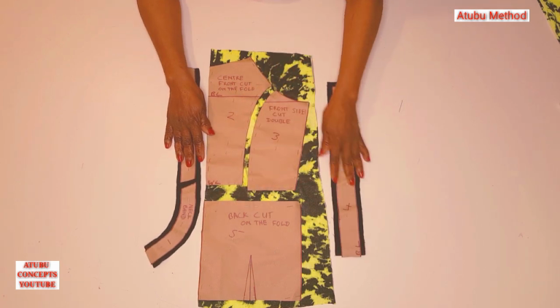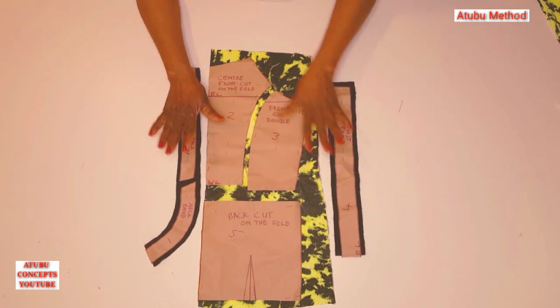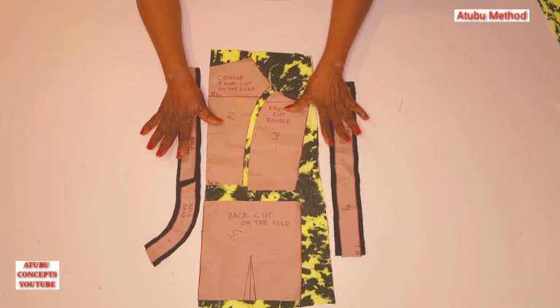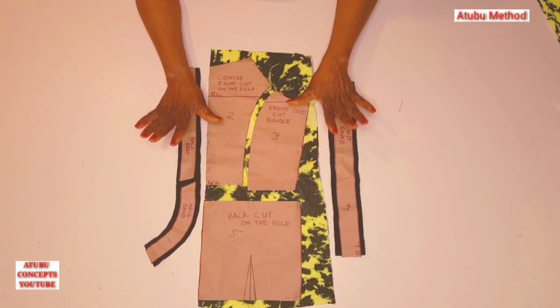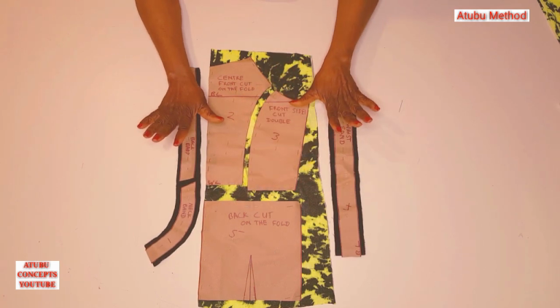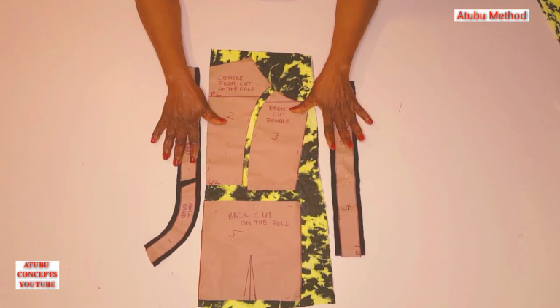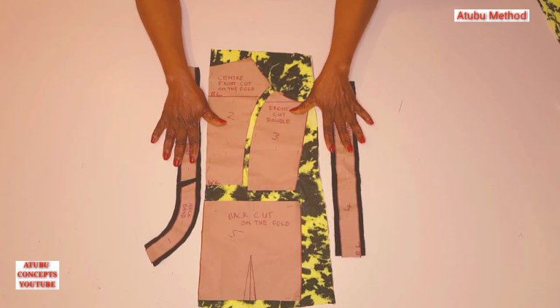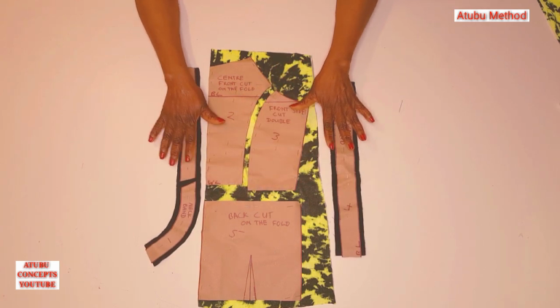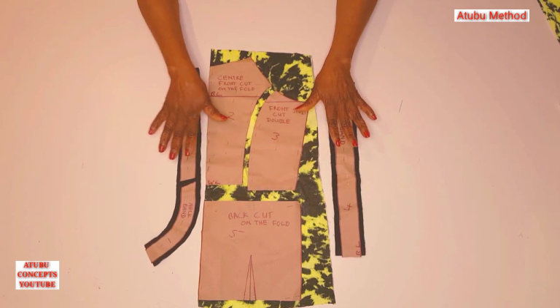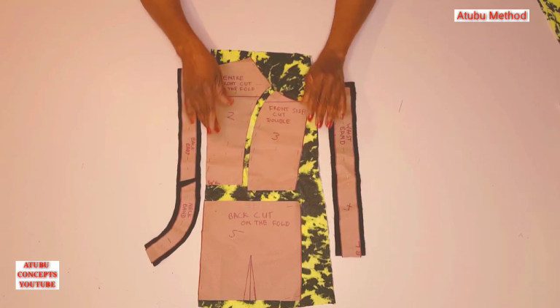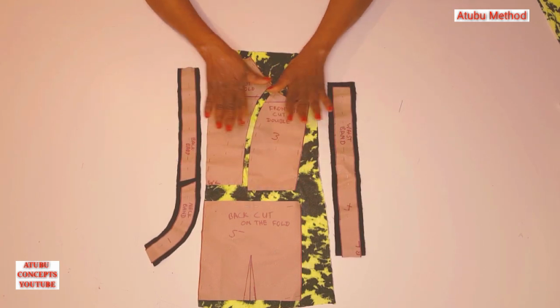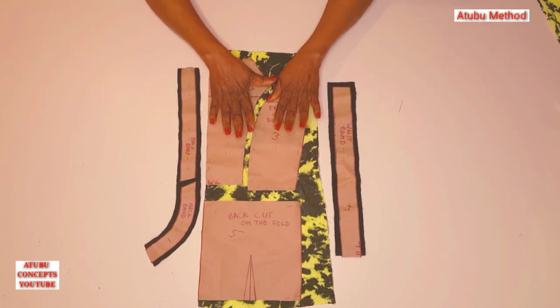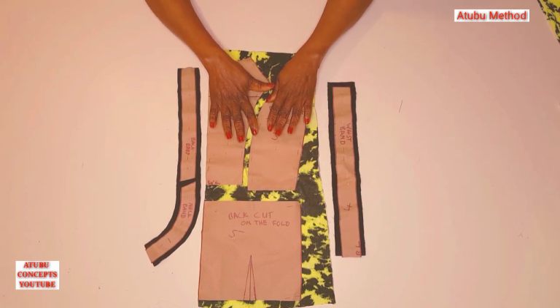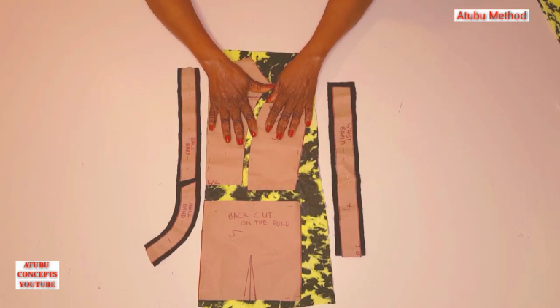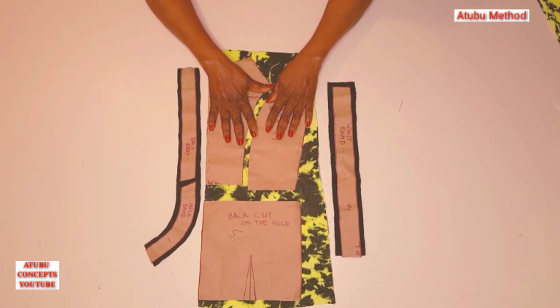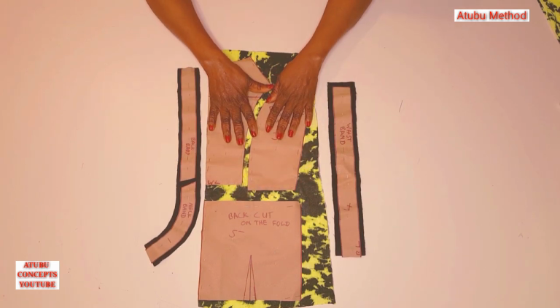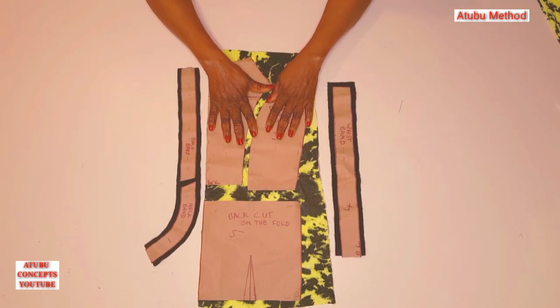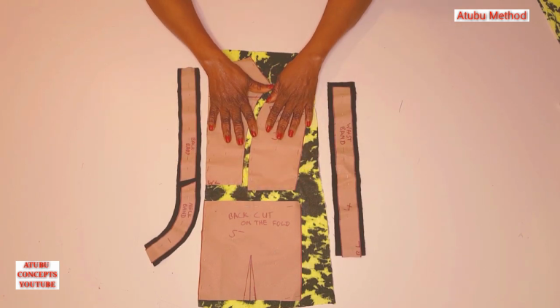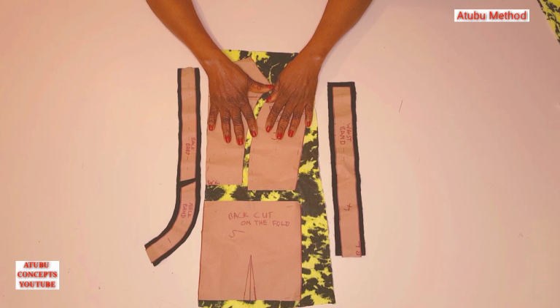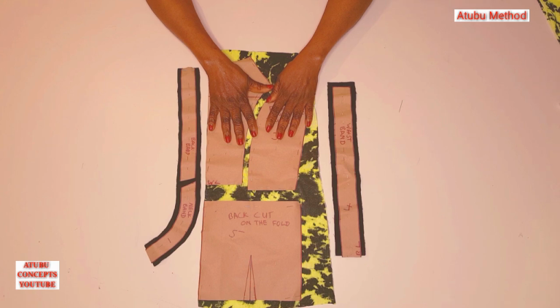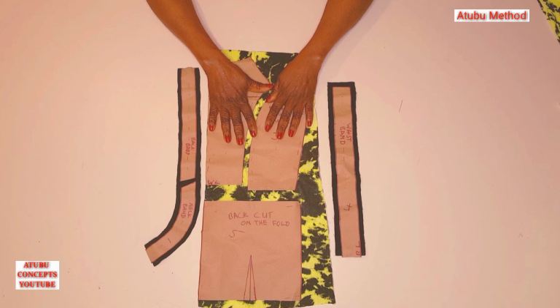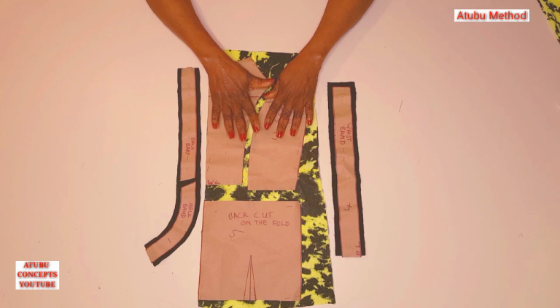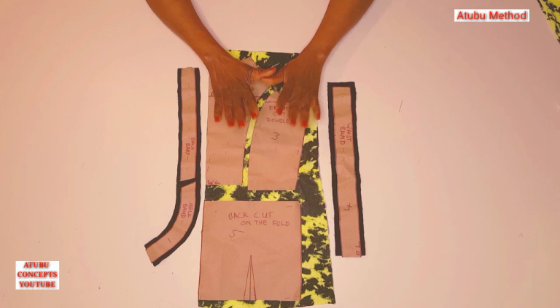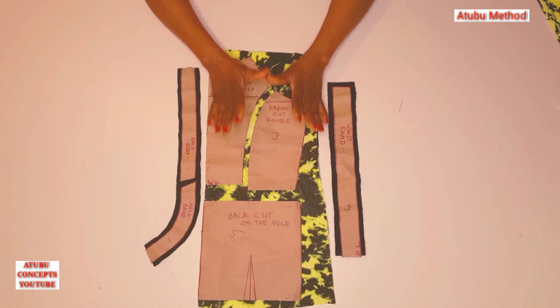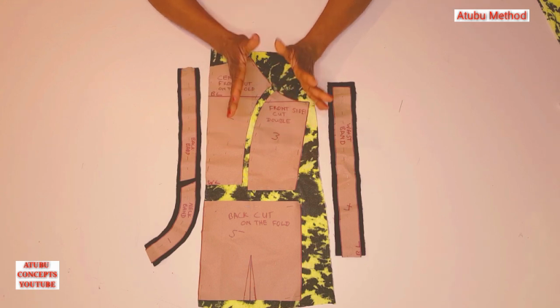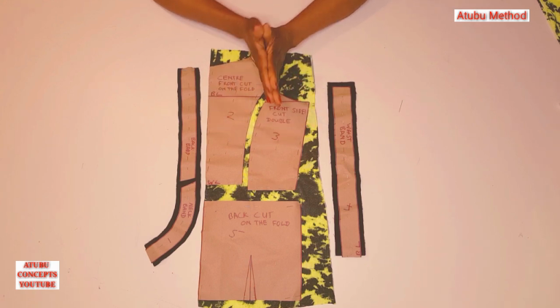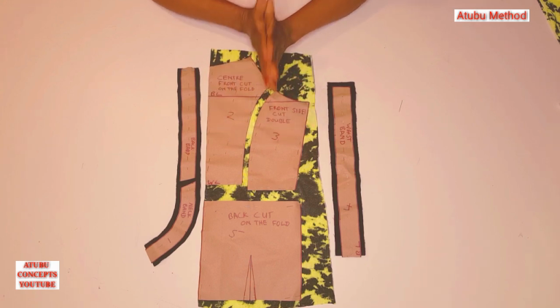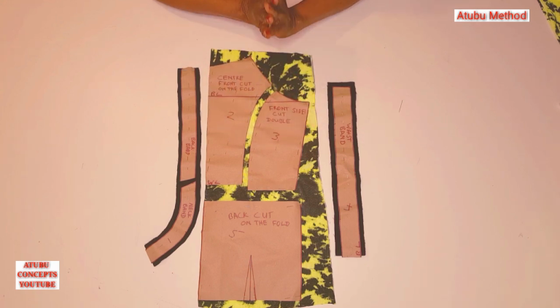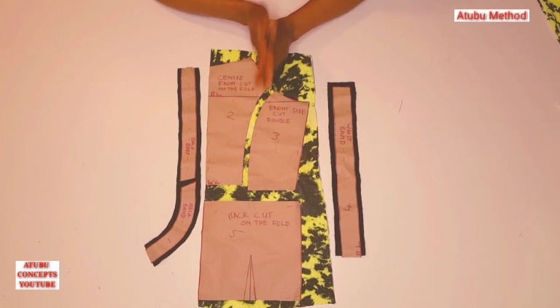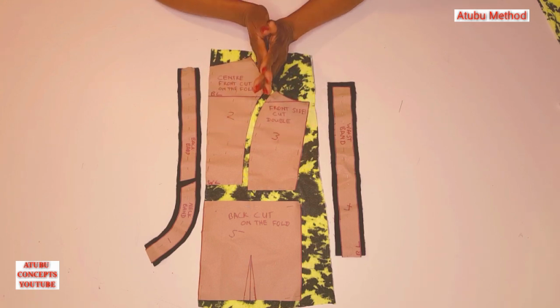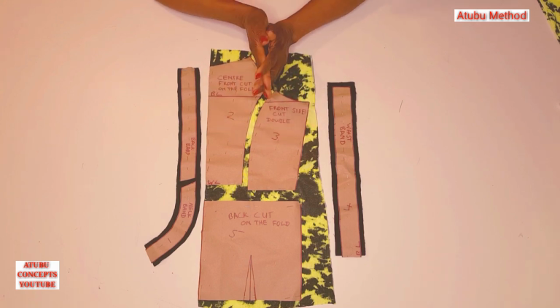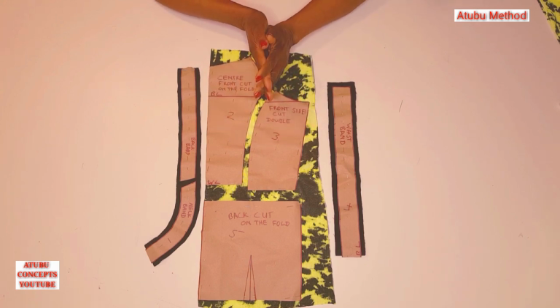We've gotten all the parts. Now I'm going to cut them out, and then we can sew them together.